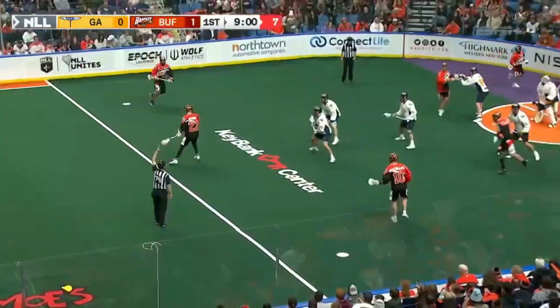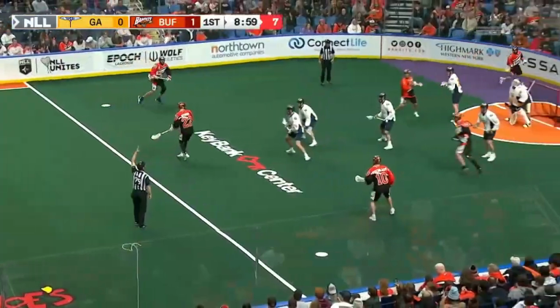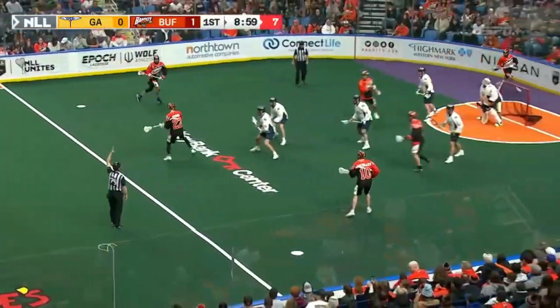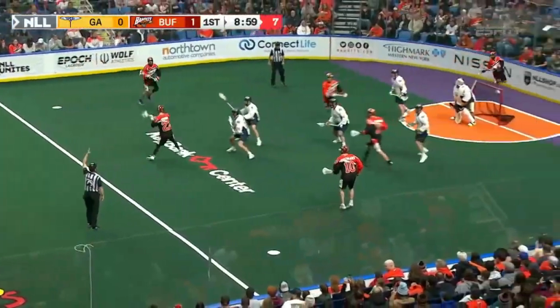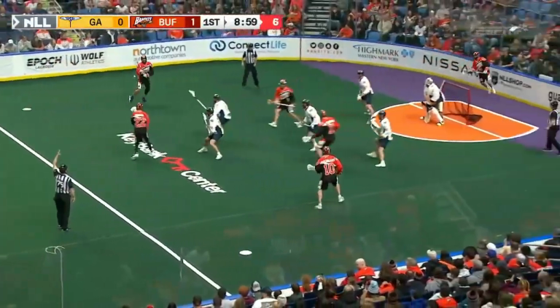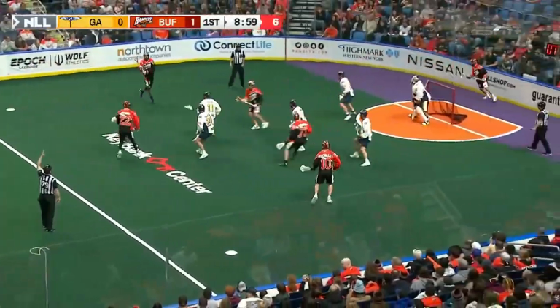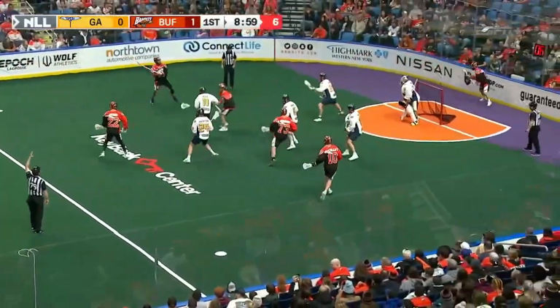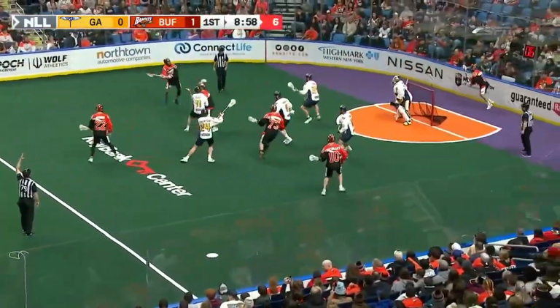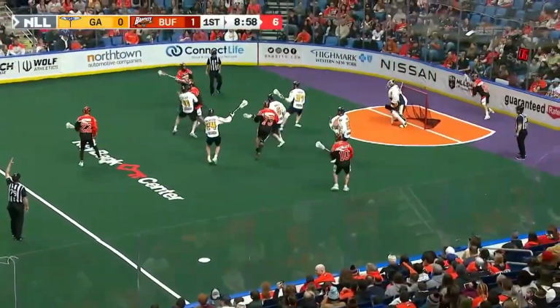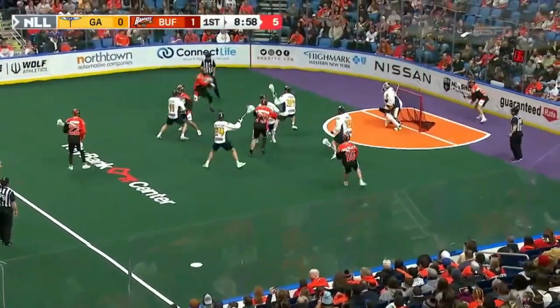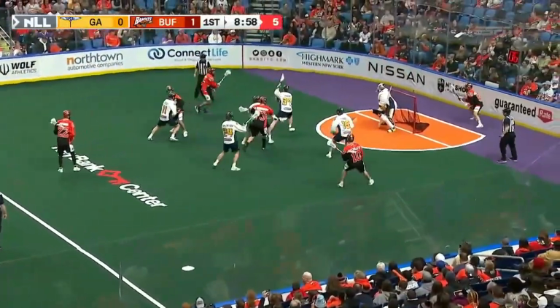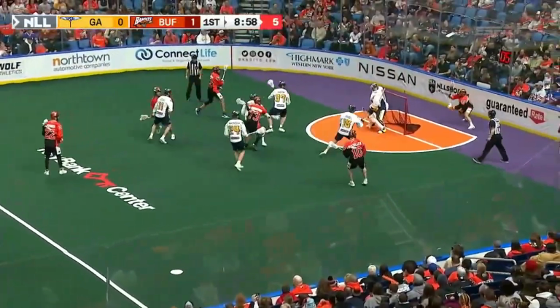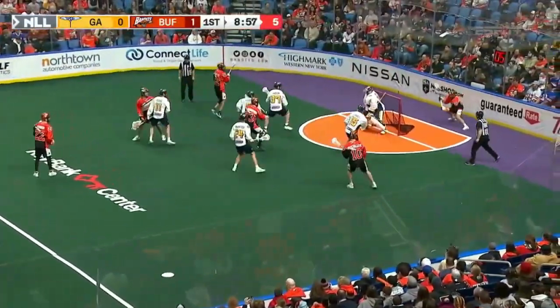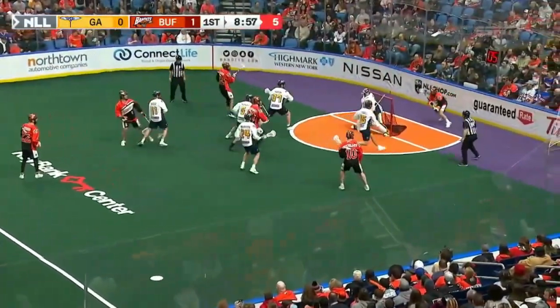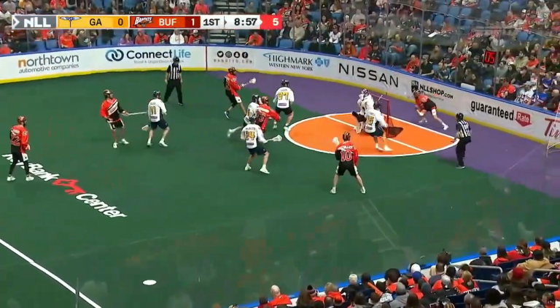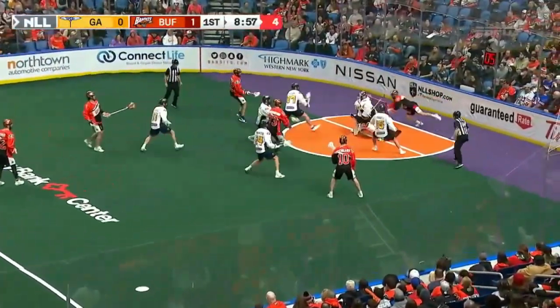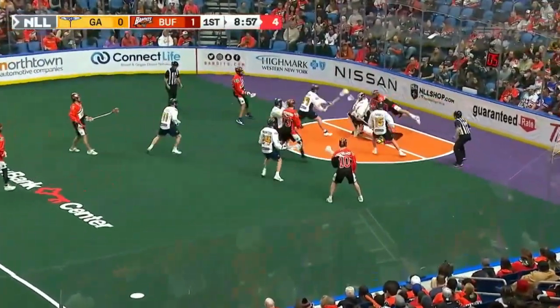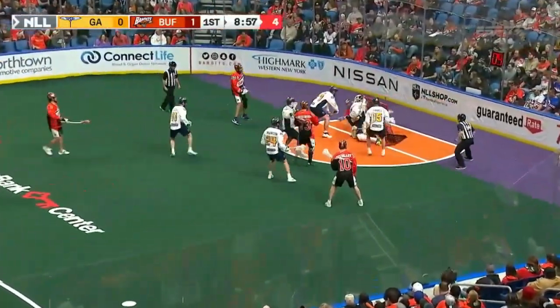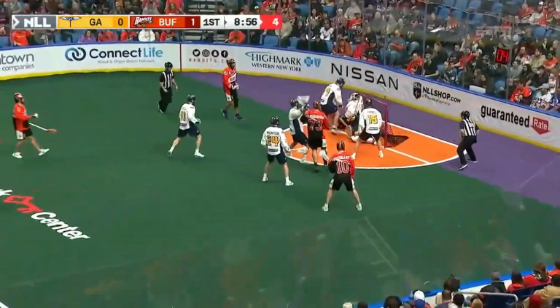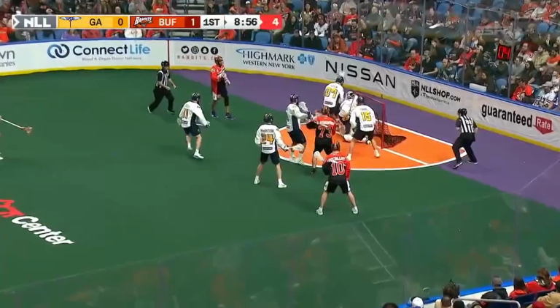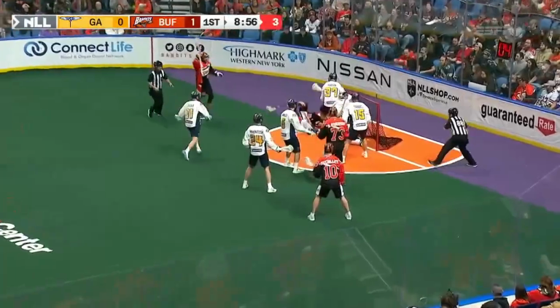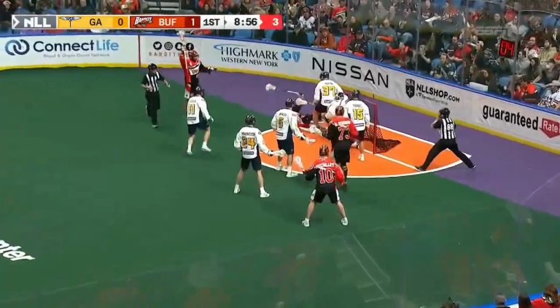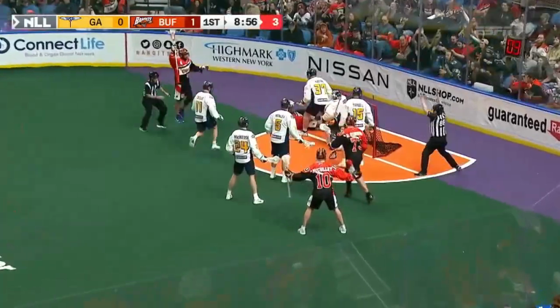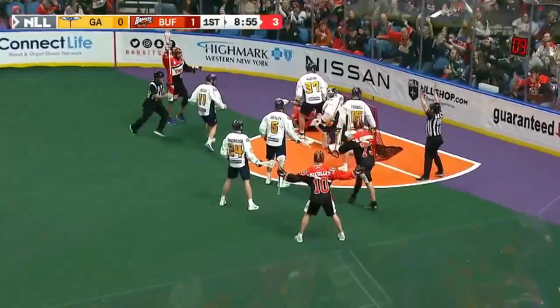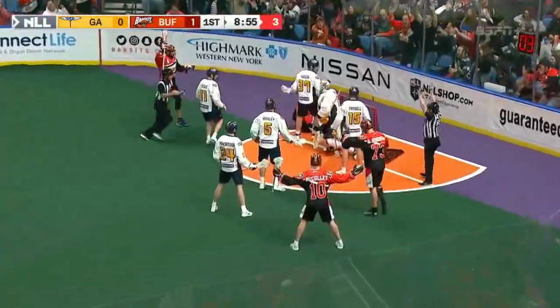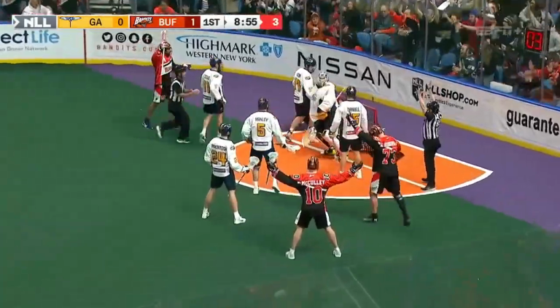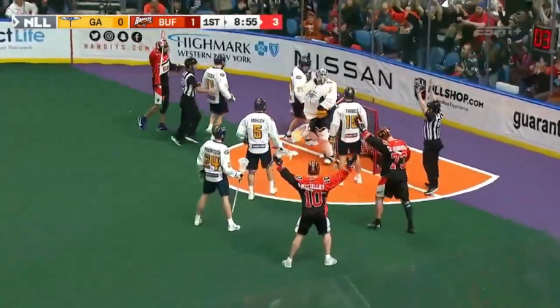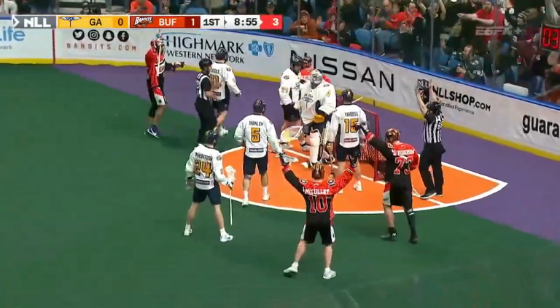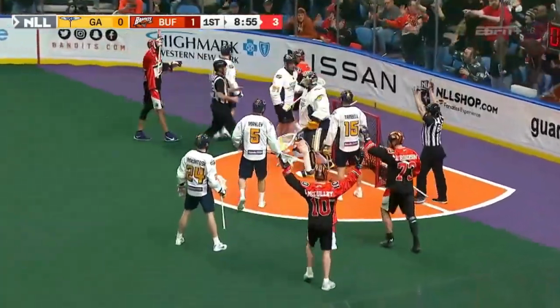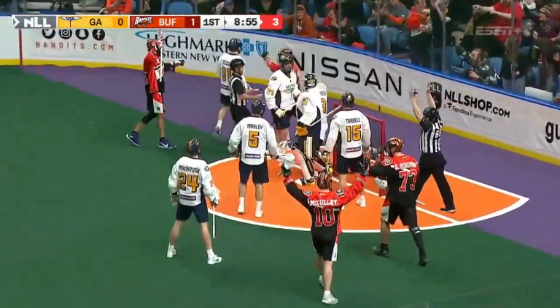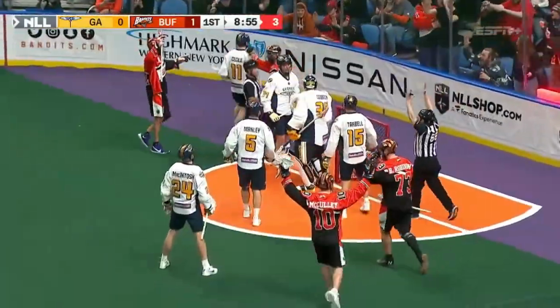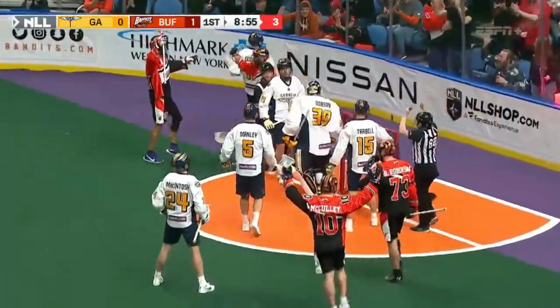Quarterback is Josh Byrd, back over to Dane Smith, back behind the net to Buchanan with a diving shot — he scores. Oh, that's good!